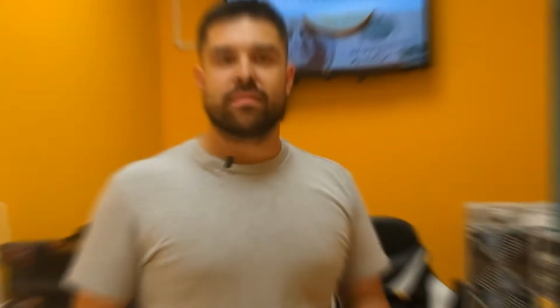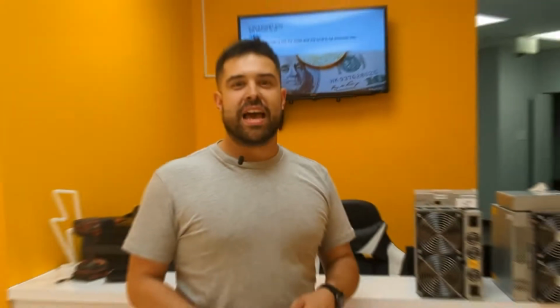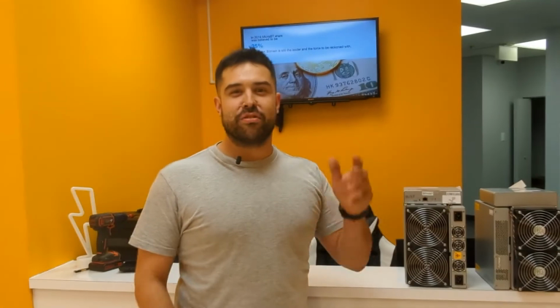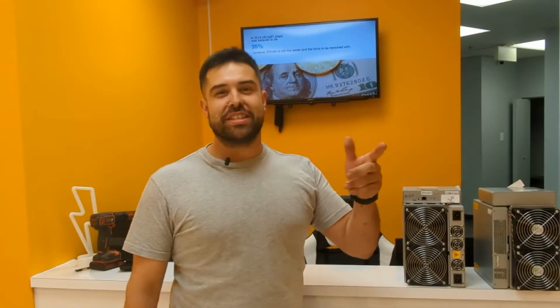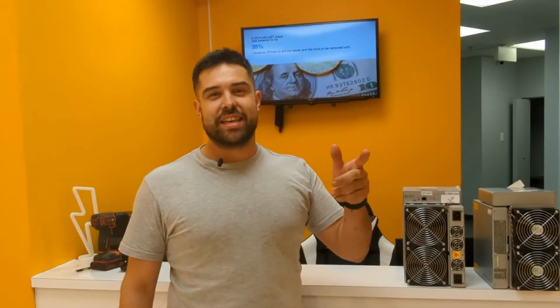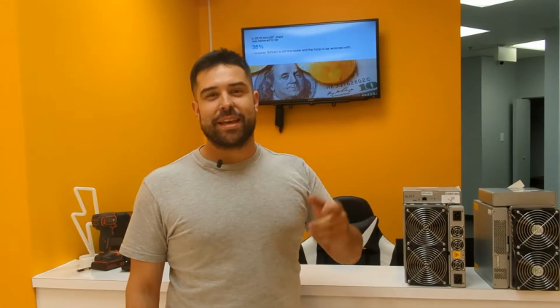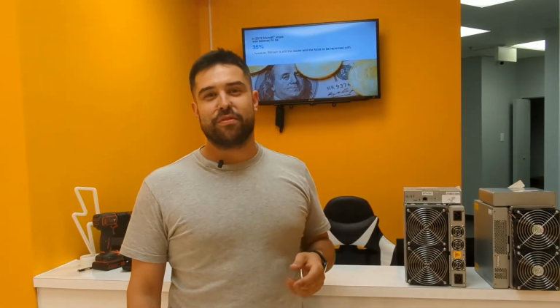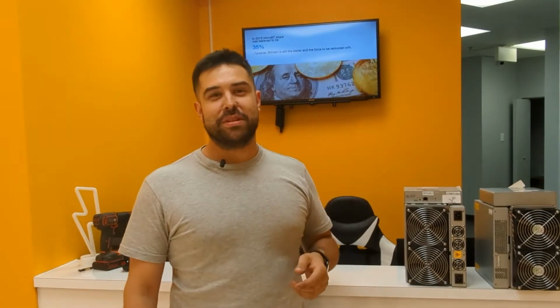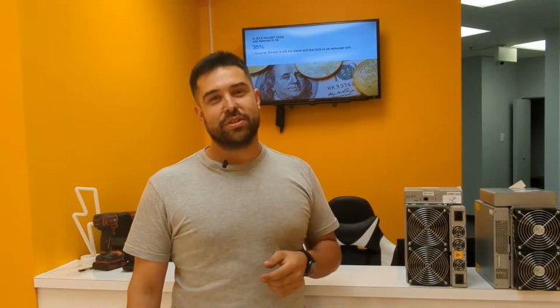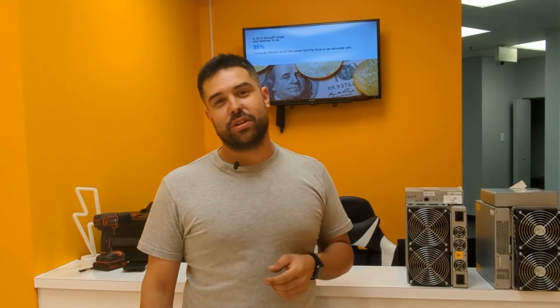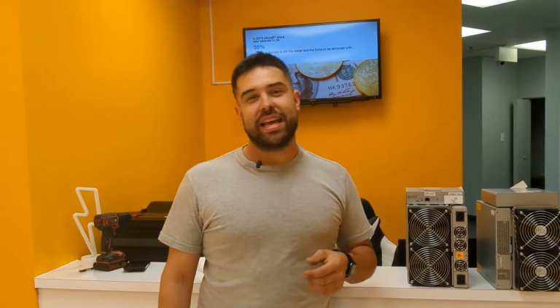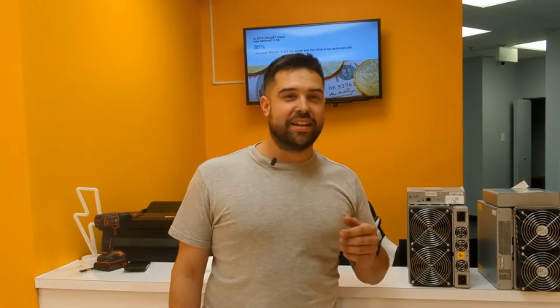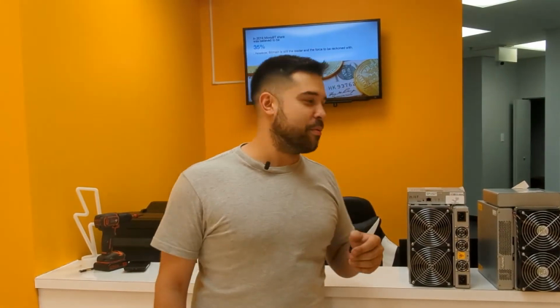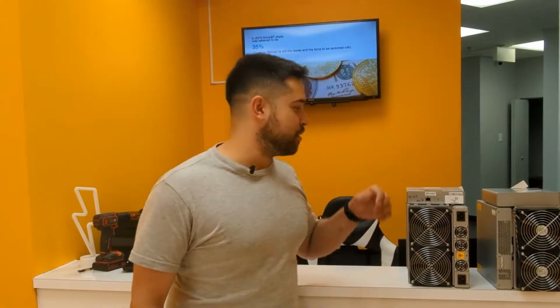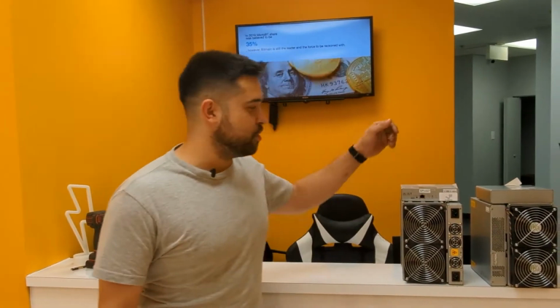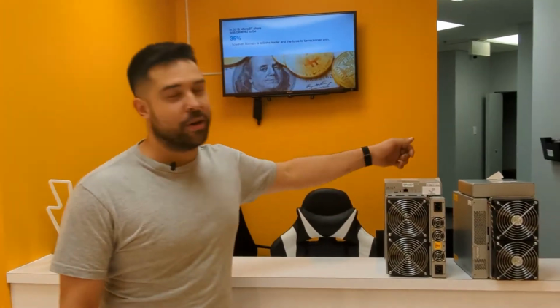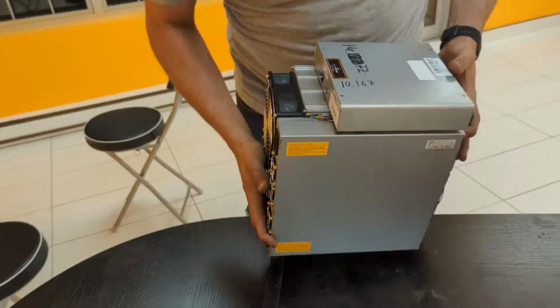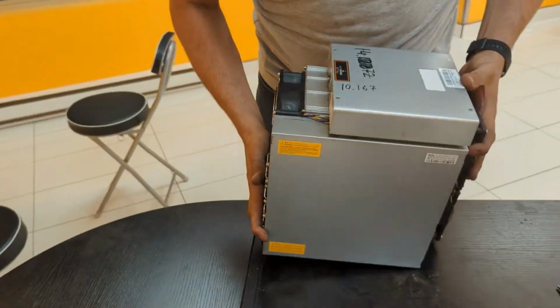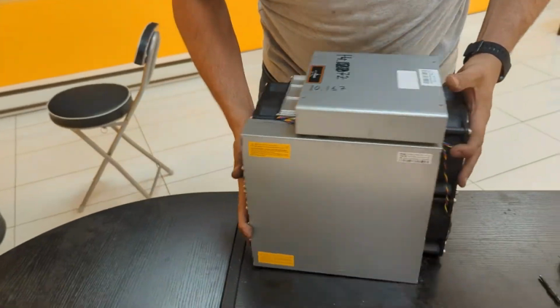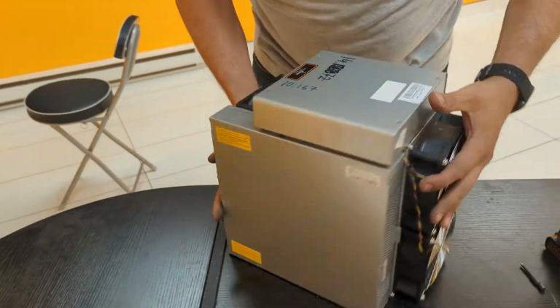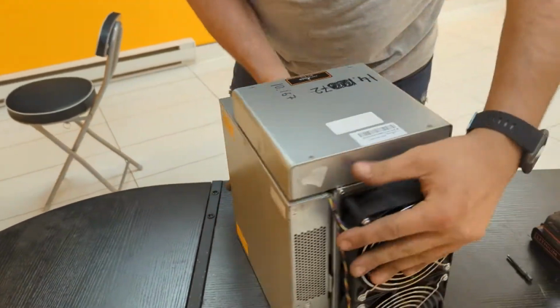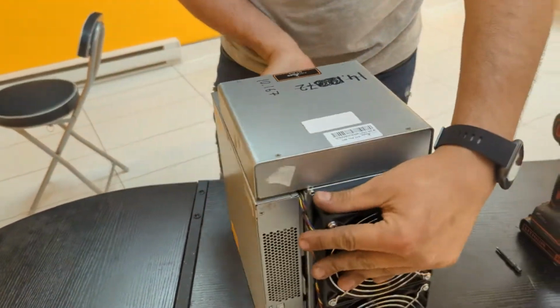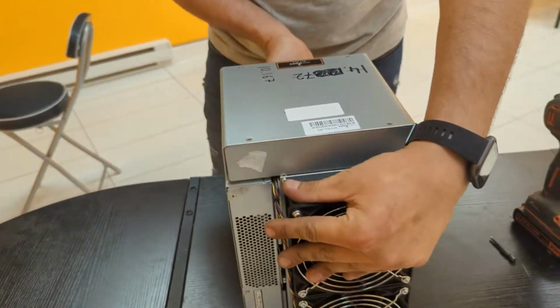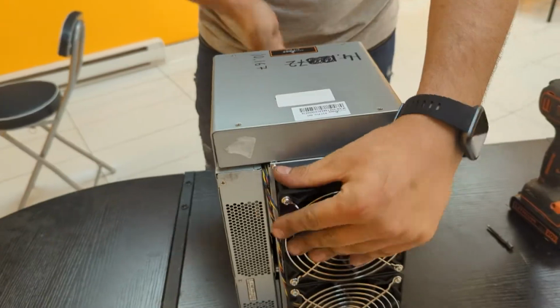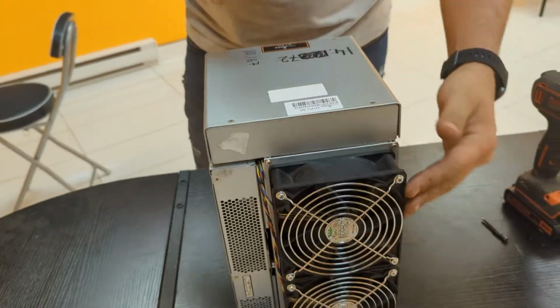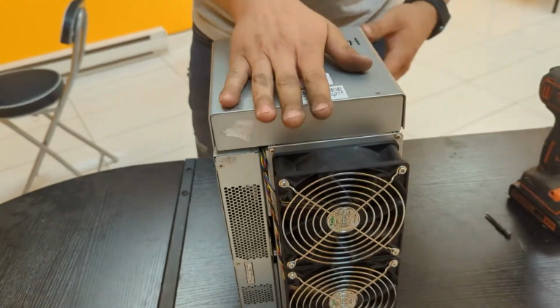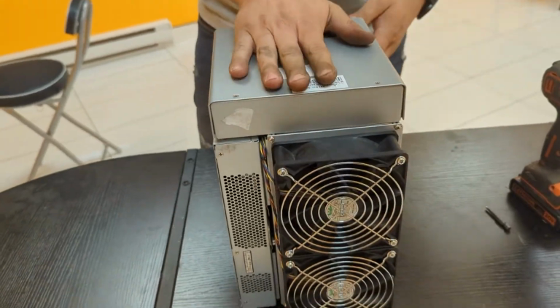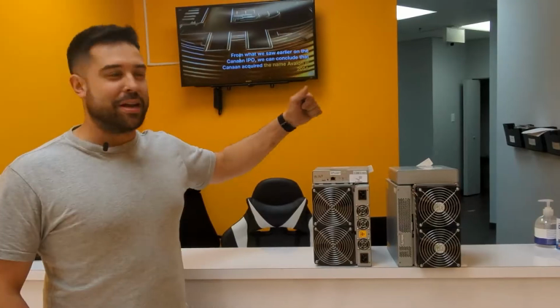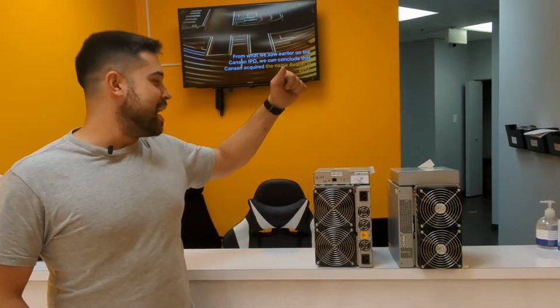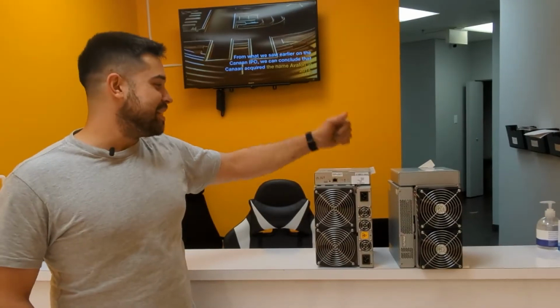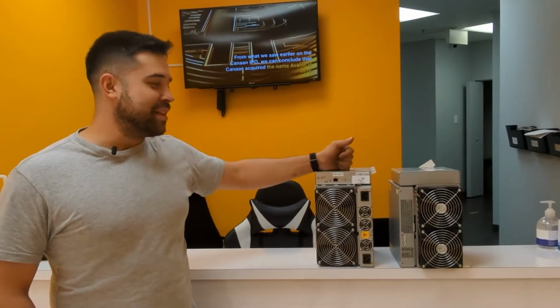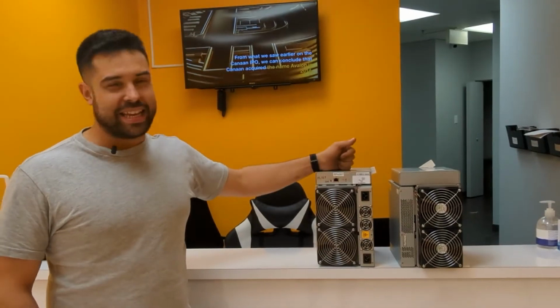Hi everyone, this is Gabriel from Decentral and today I want to talk to you about one of my favorite ASIC miners ever, the Antminer S17.